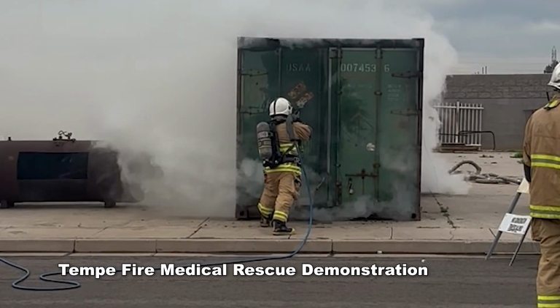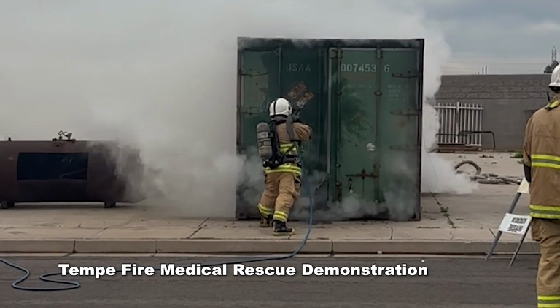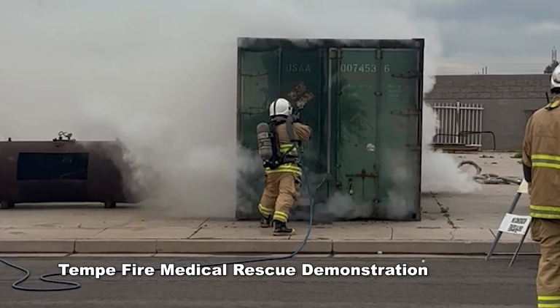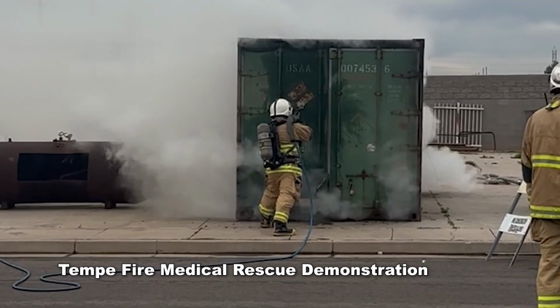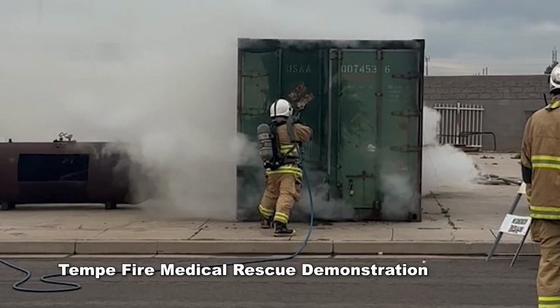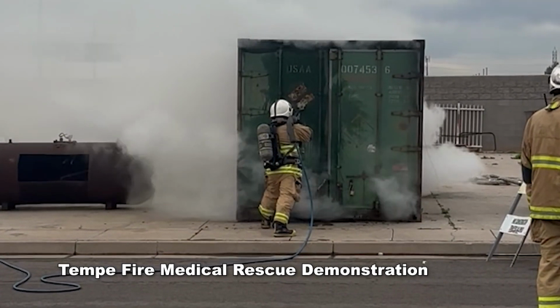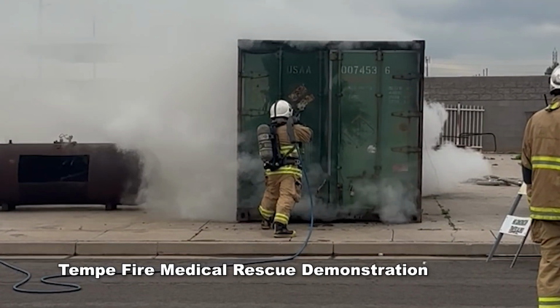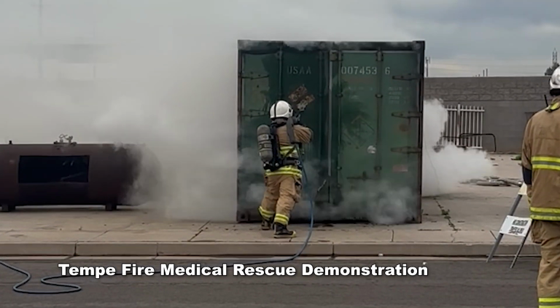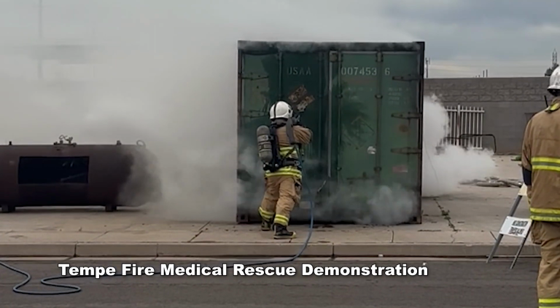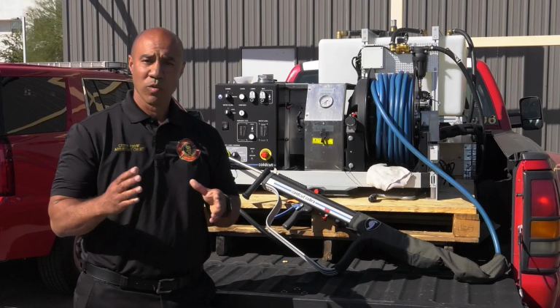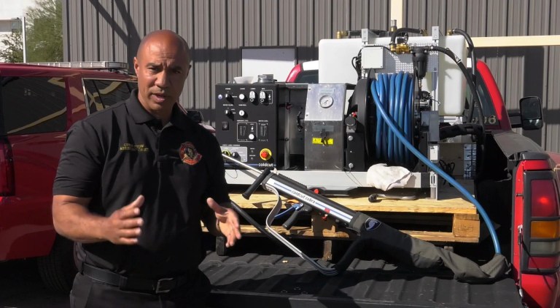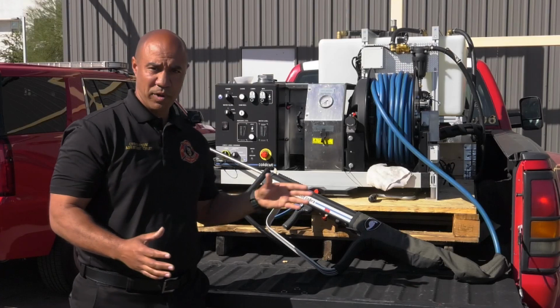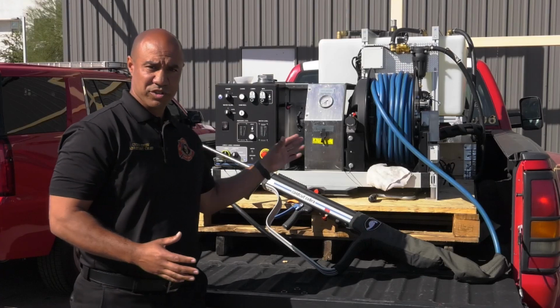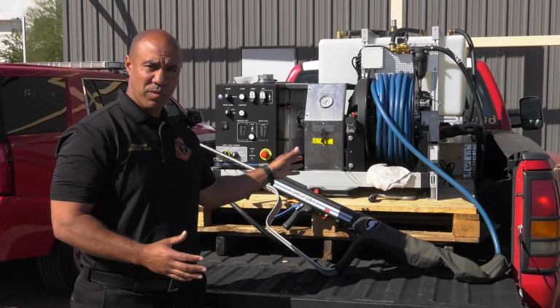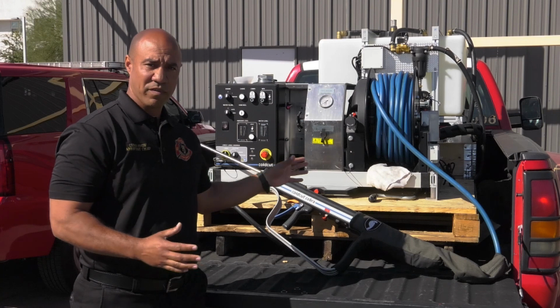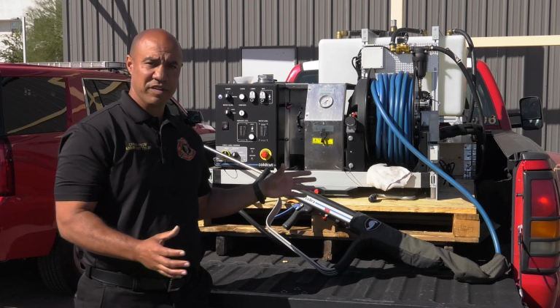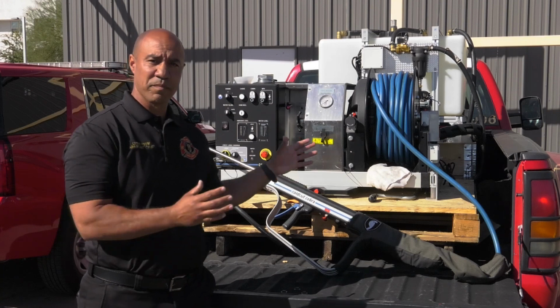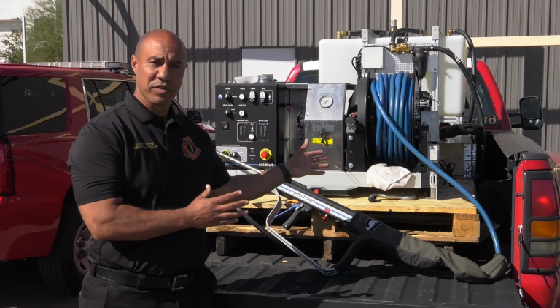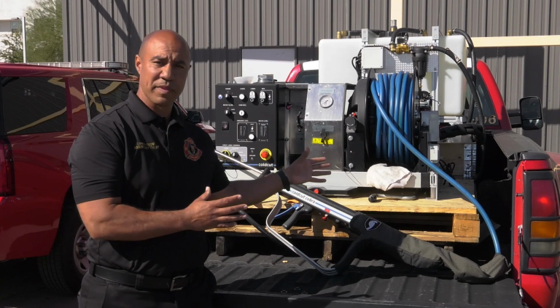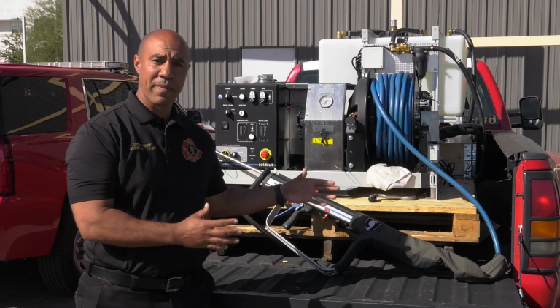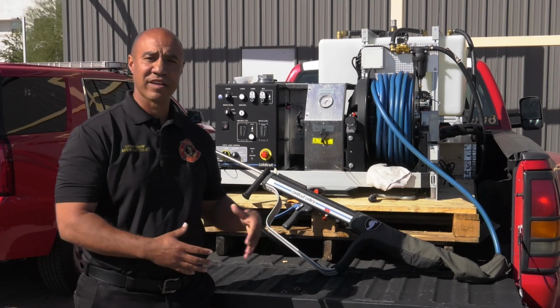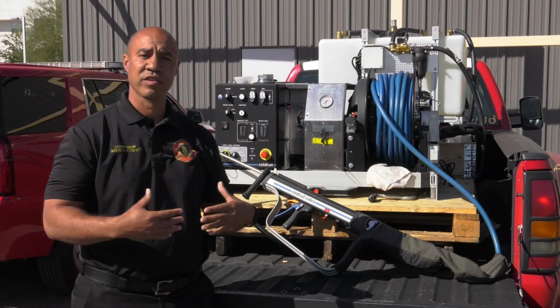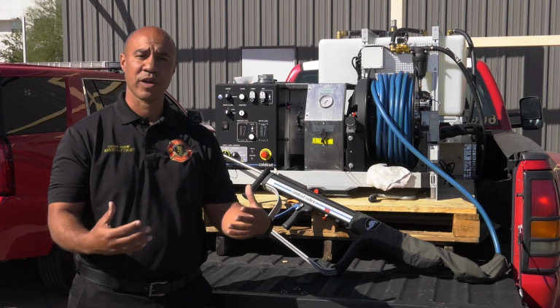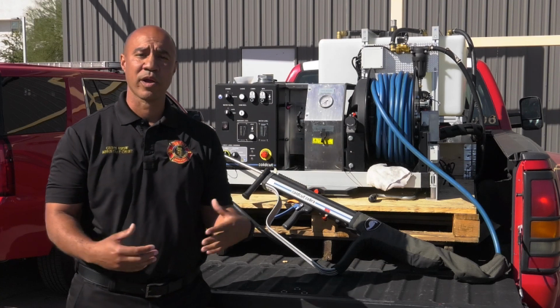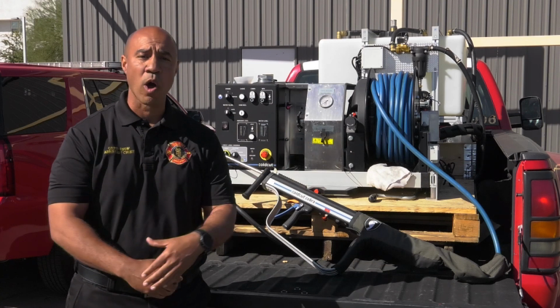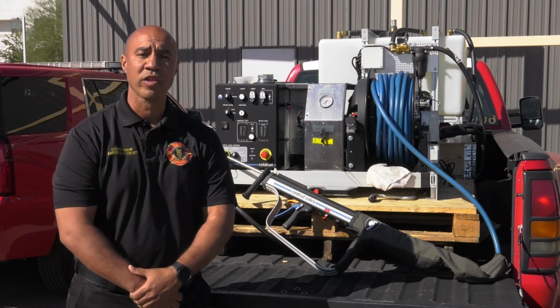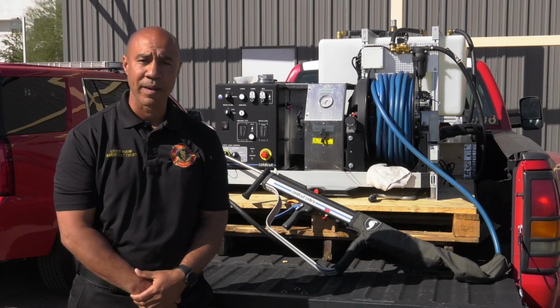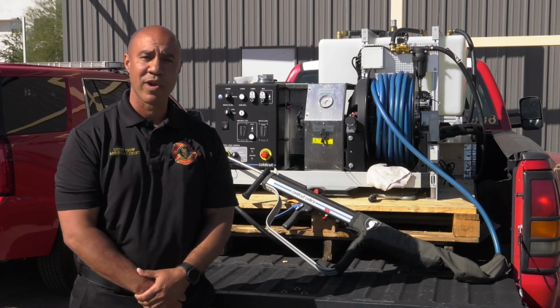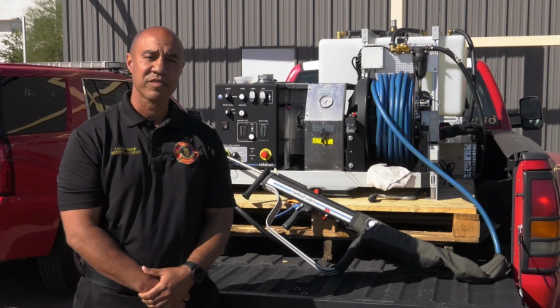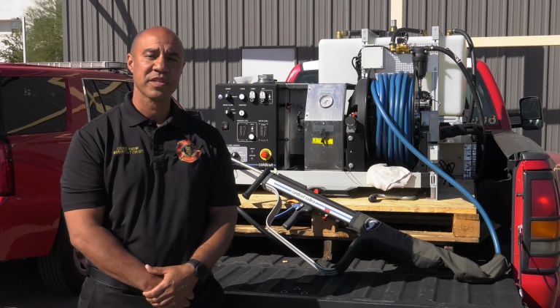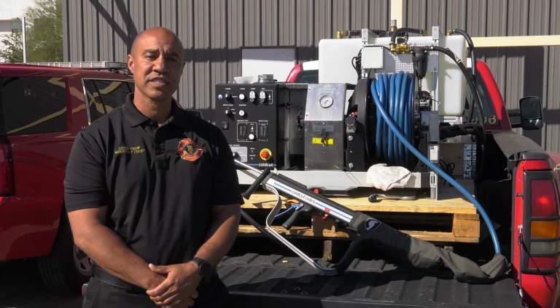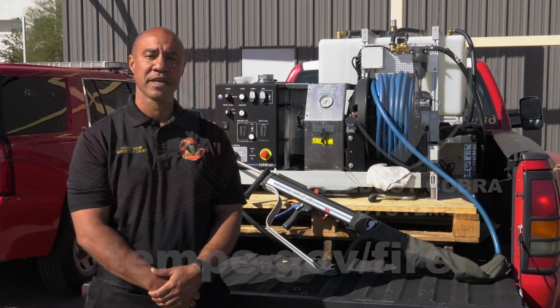Going forward into the future, we're going to purchase more of these and put them in the back so that they're on all the apparatus within the city.